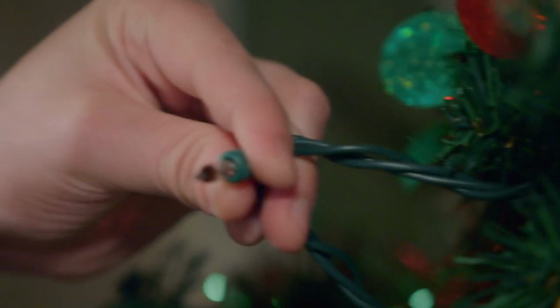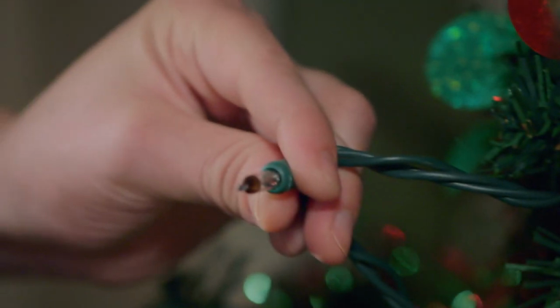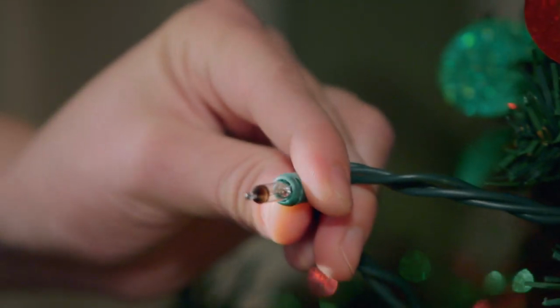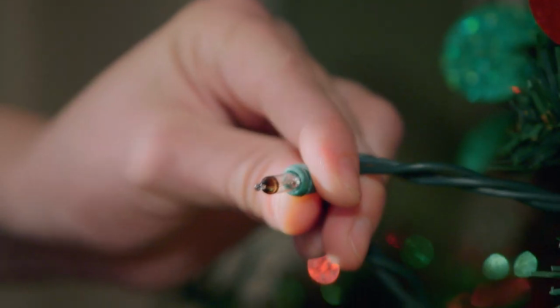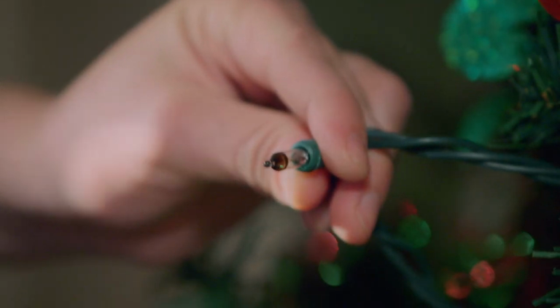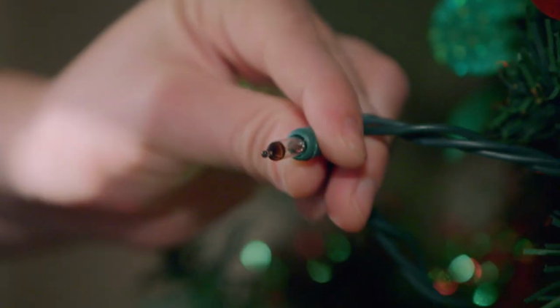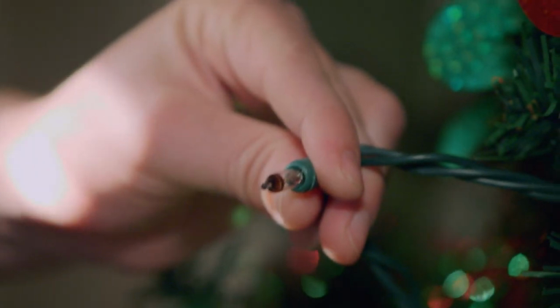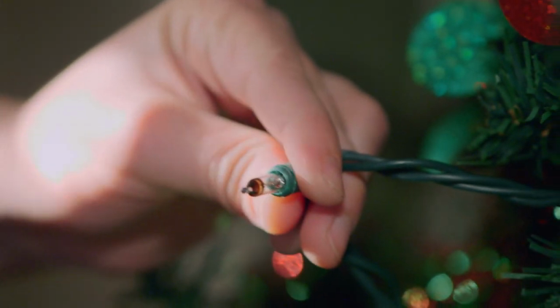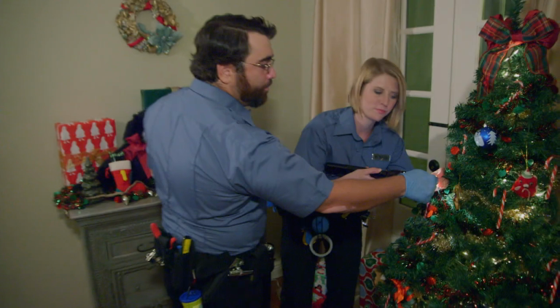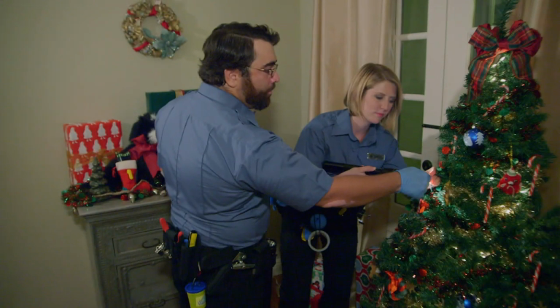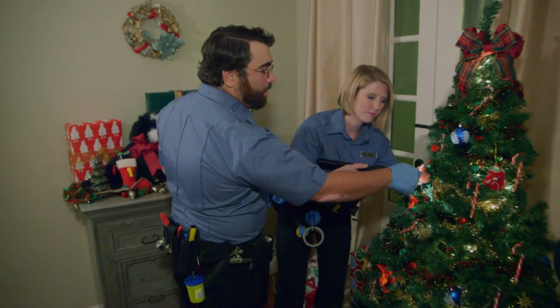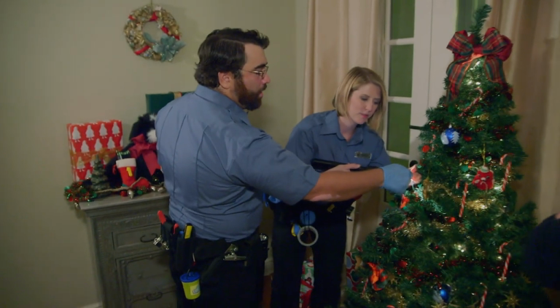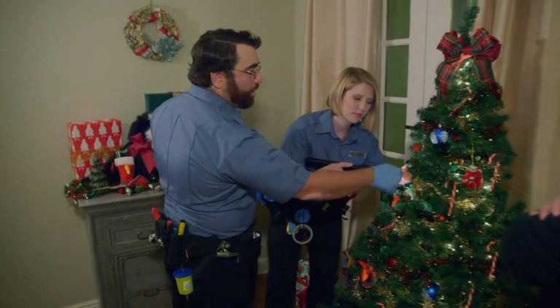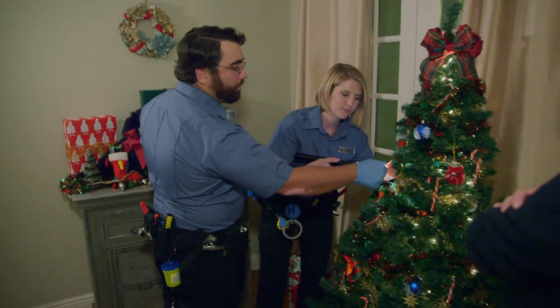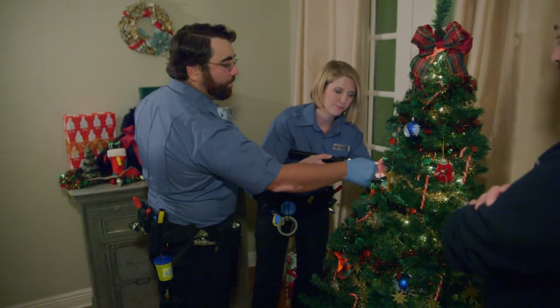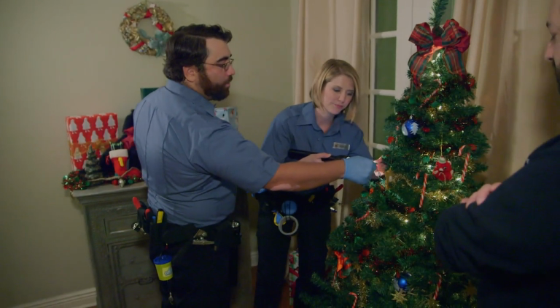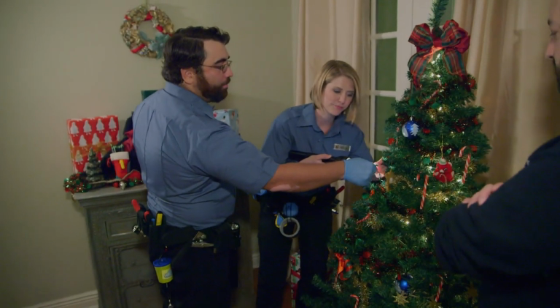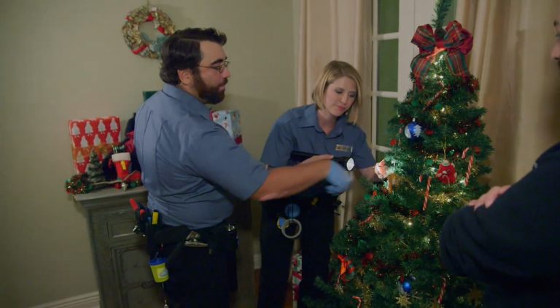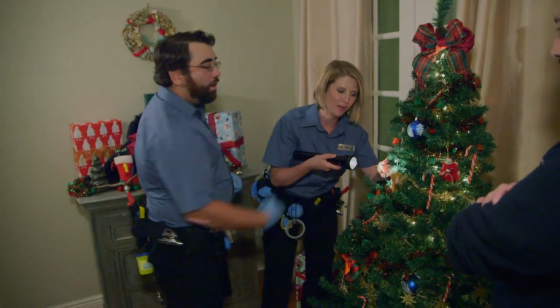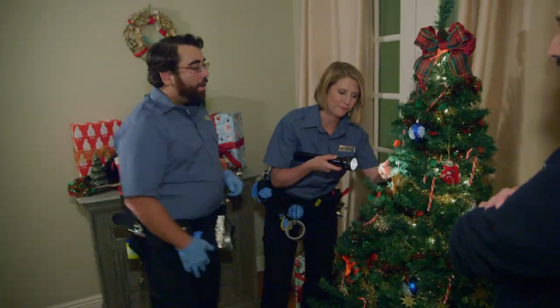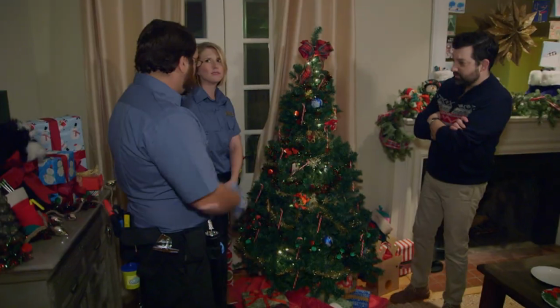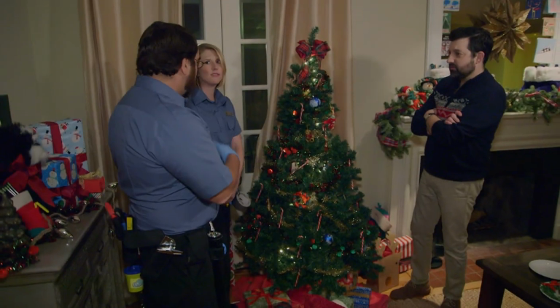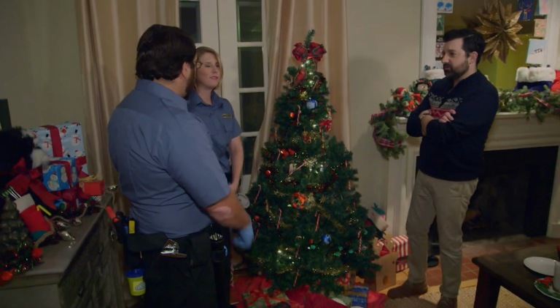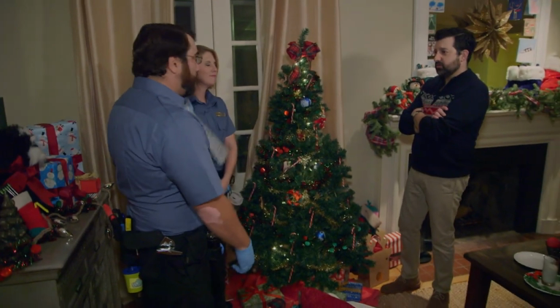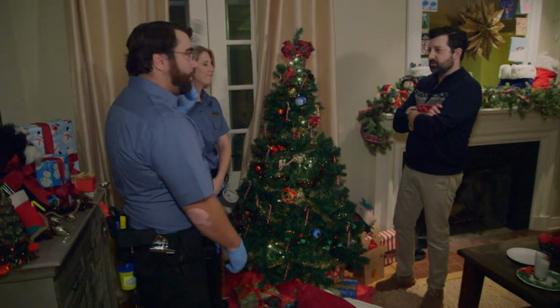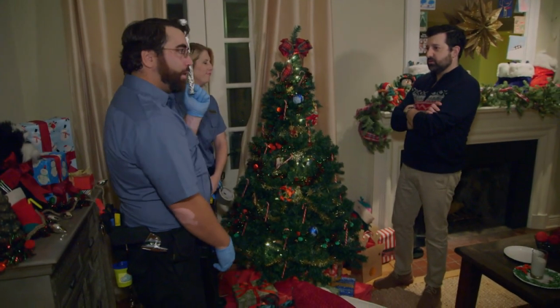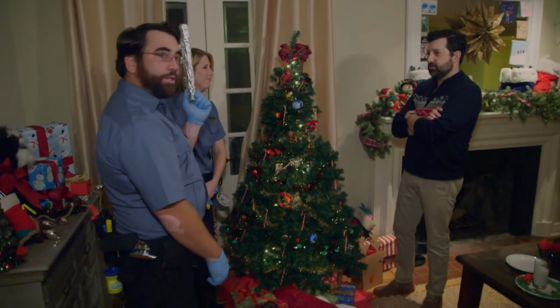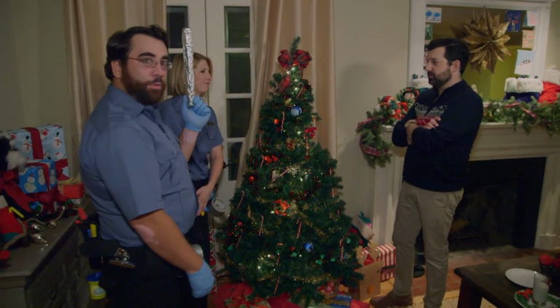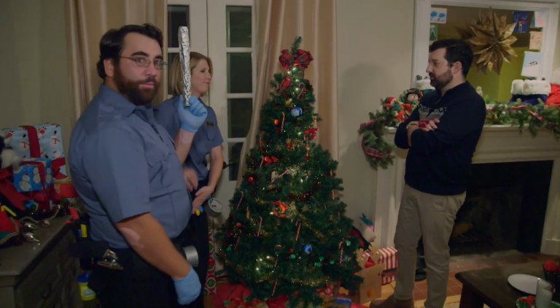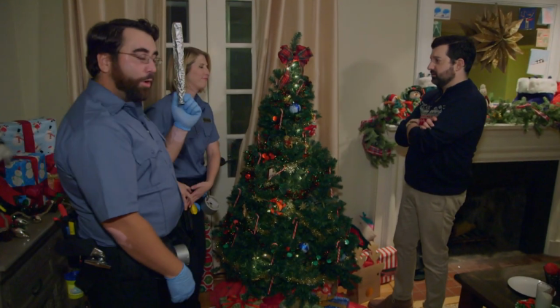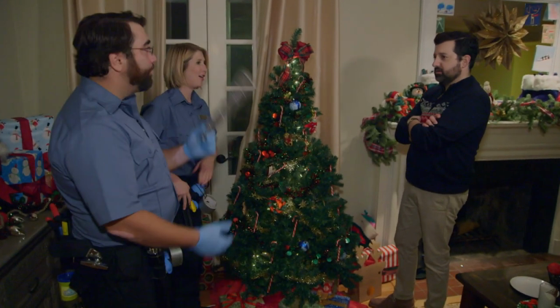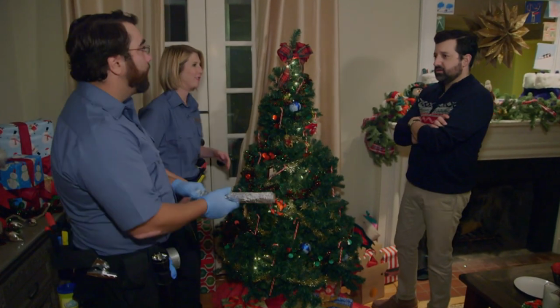Look at that. Found the perp. Let me see. Oh, yeah. Still warm. All right, you got the power? I got the aluminum foil. On it.